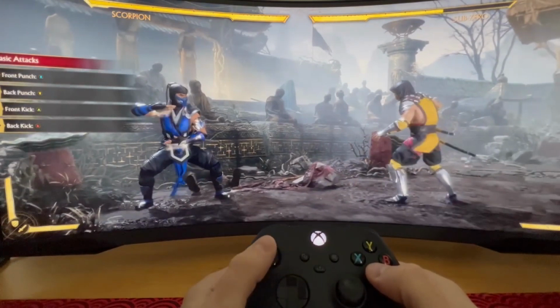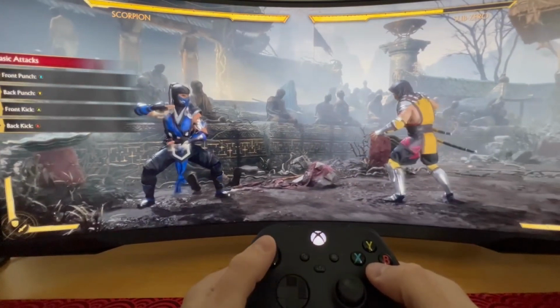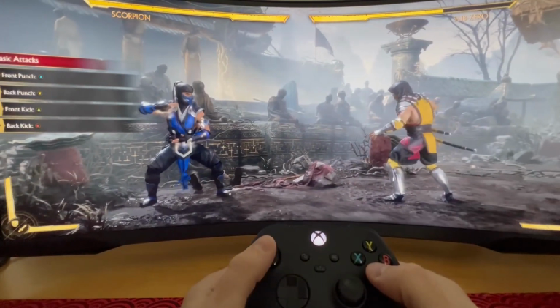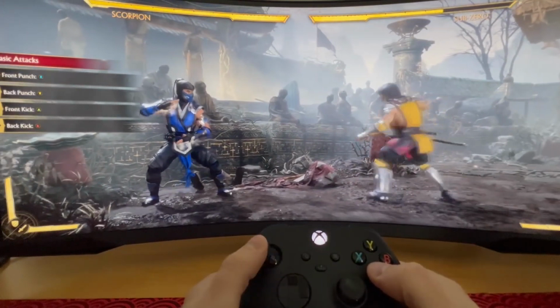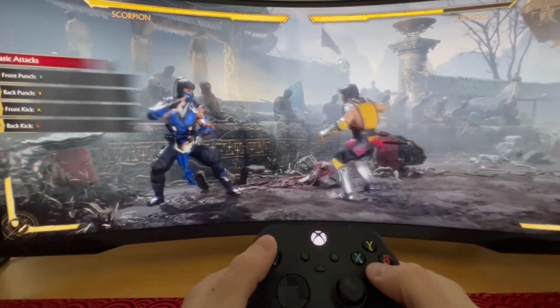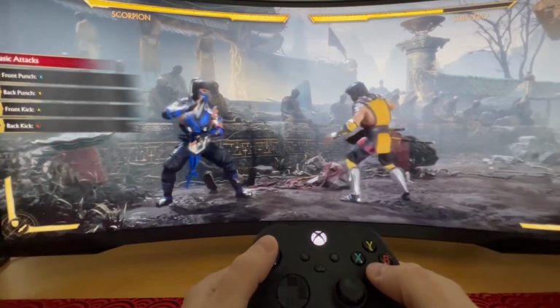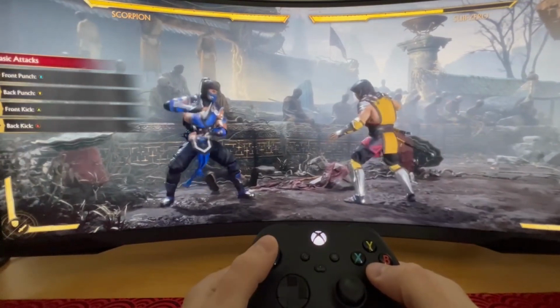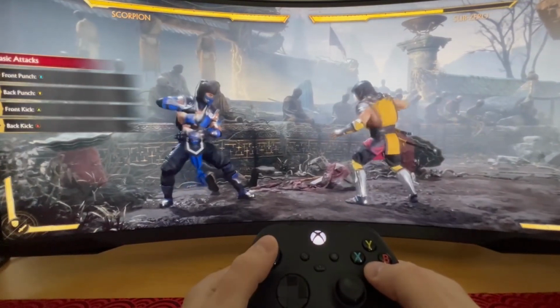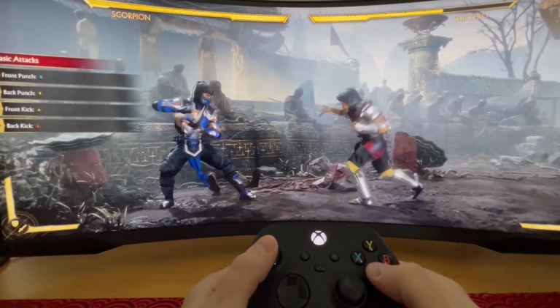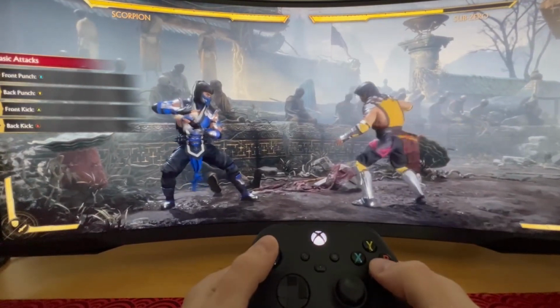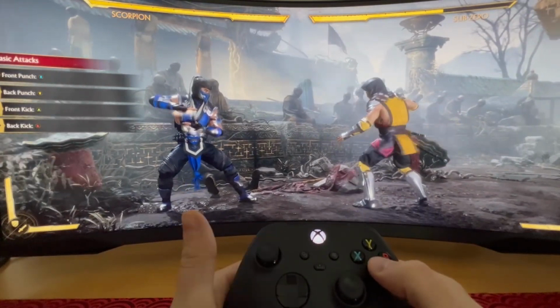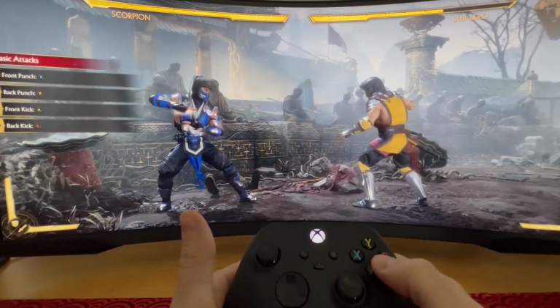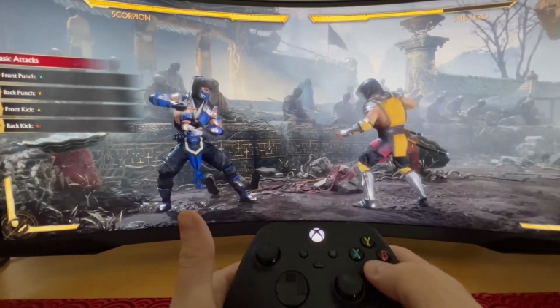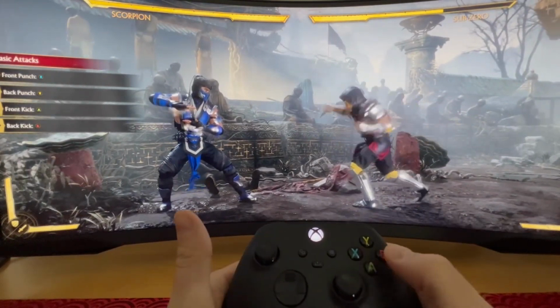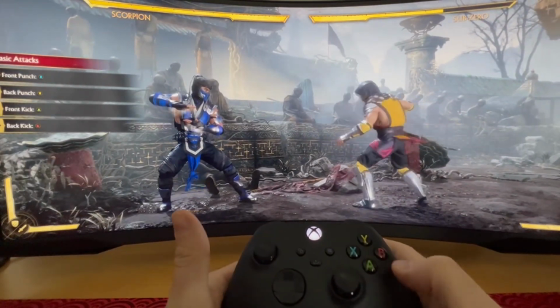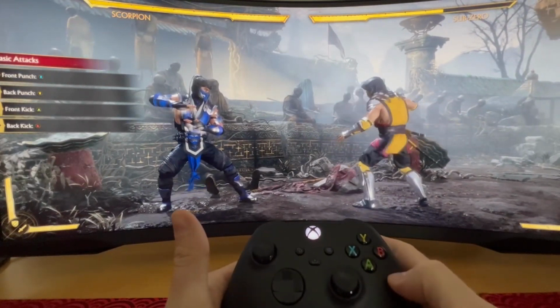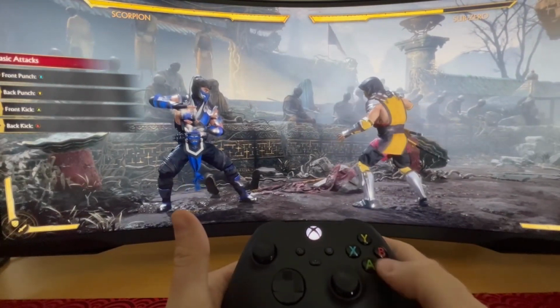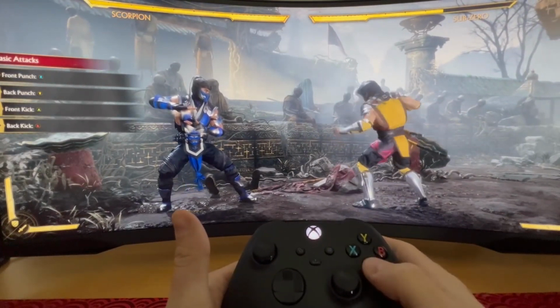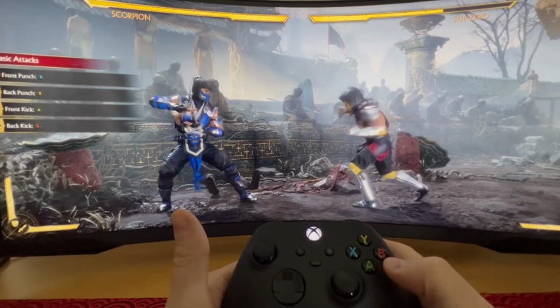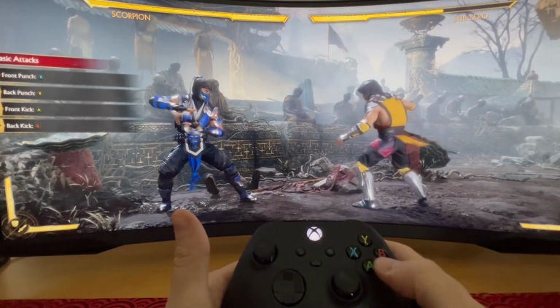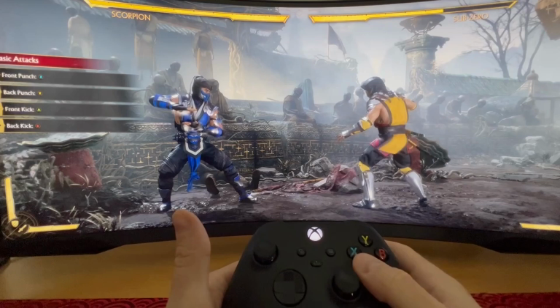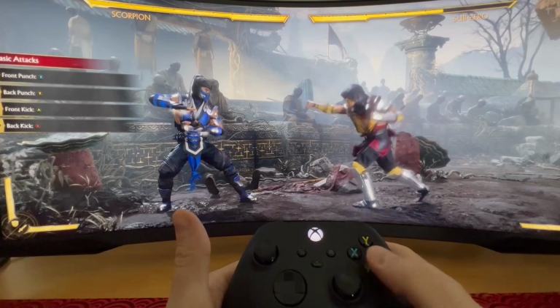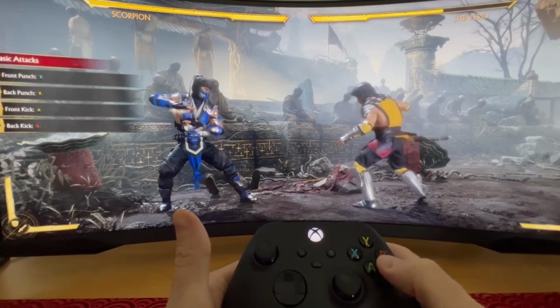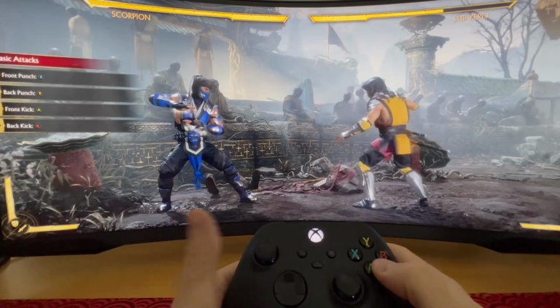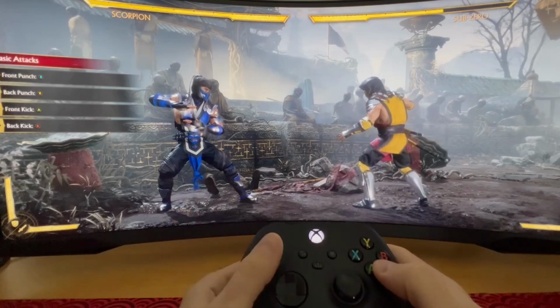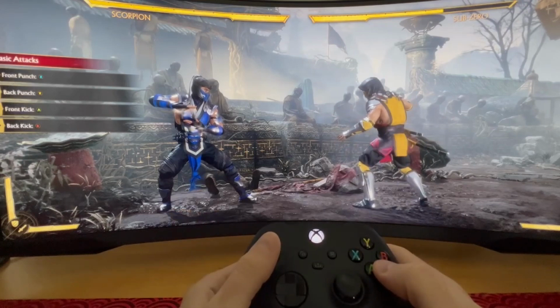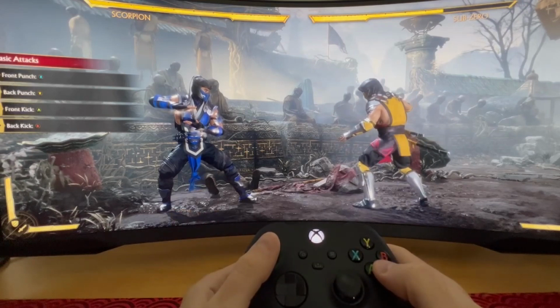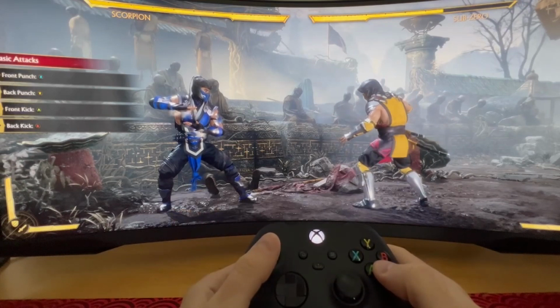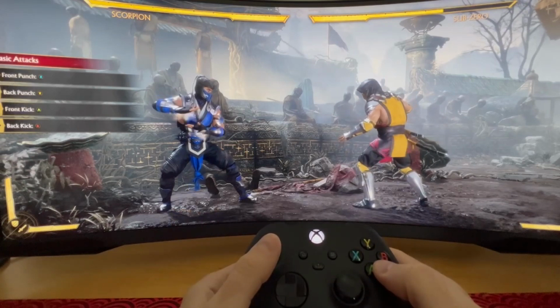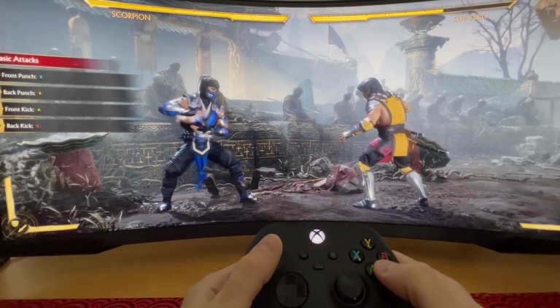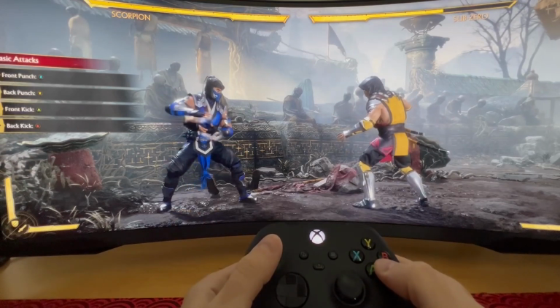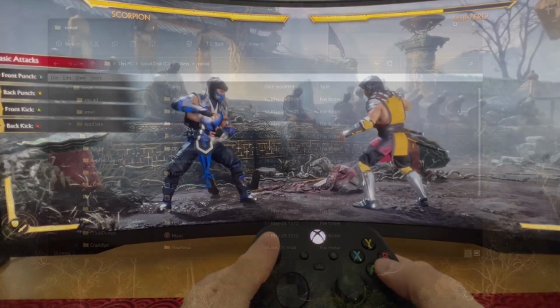There is an easy fix to this — we will just have to edit some configs to register the A button as a kick, as it should be.